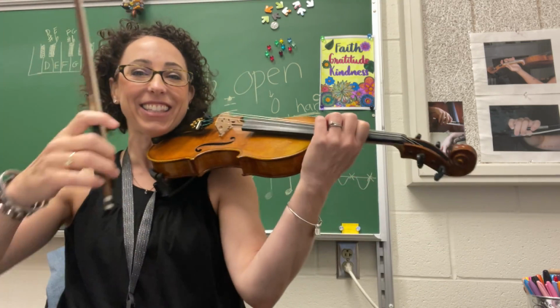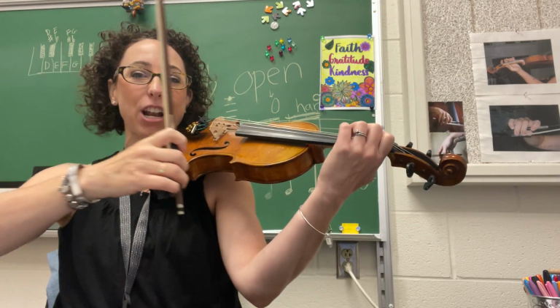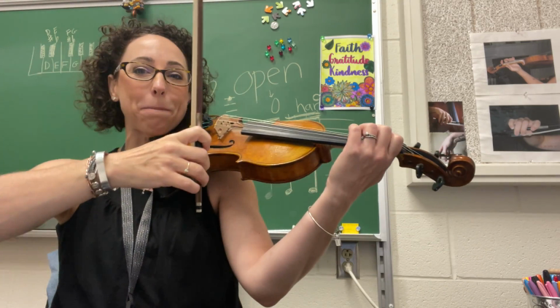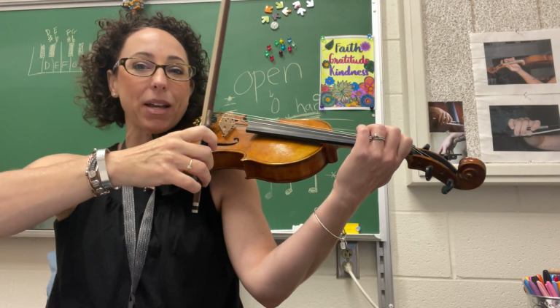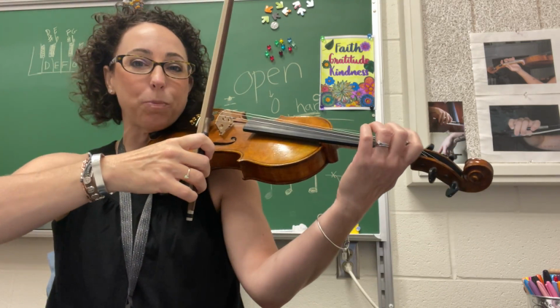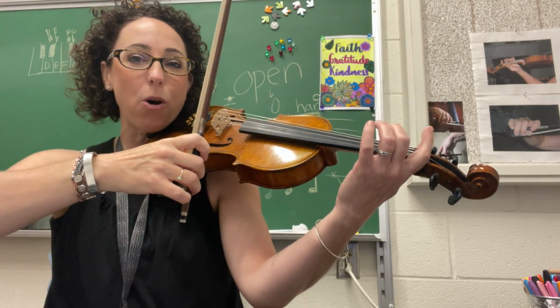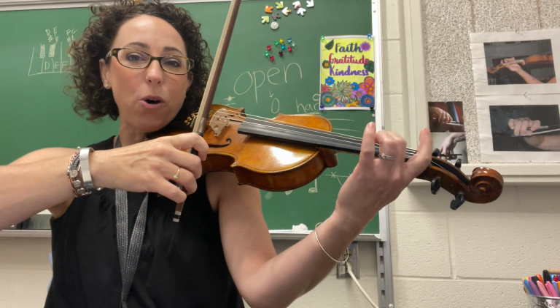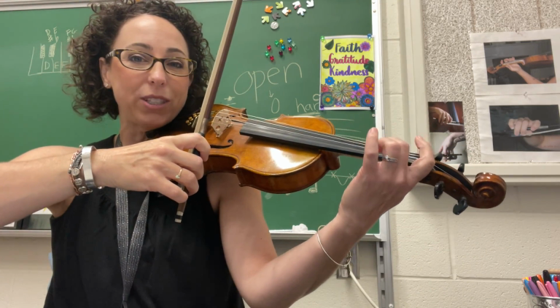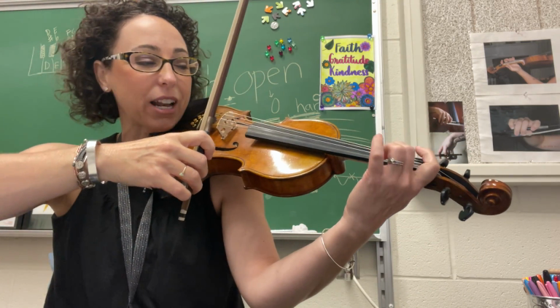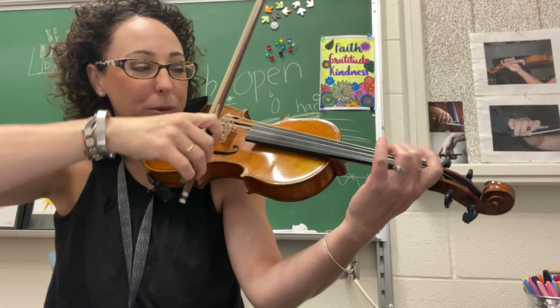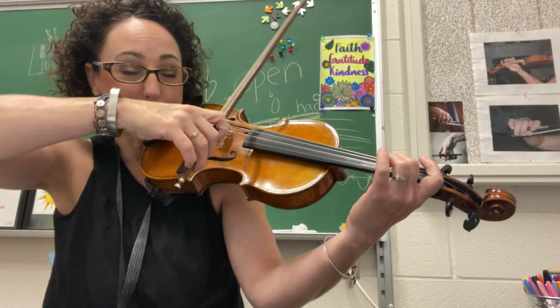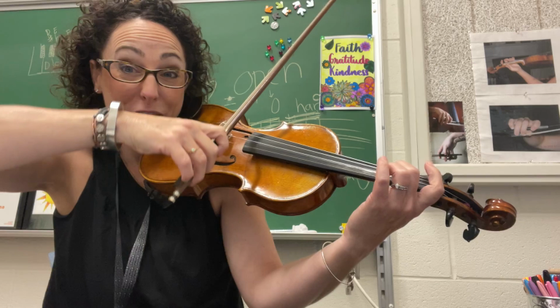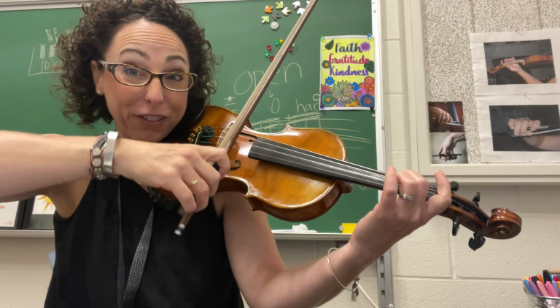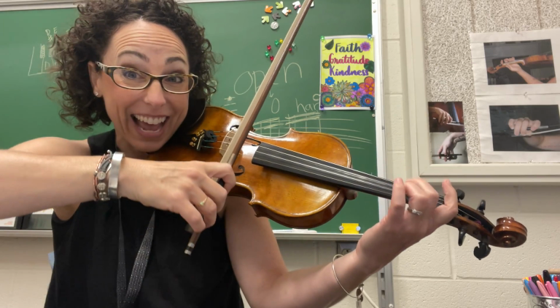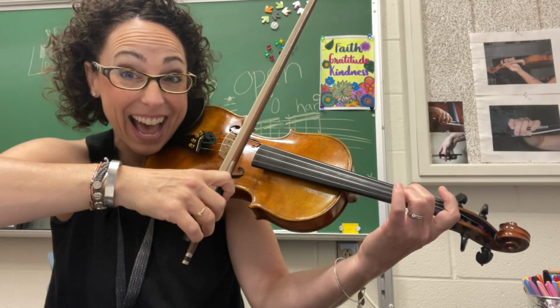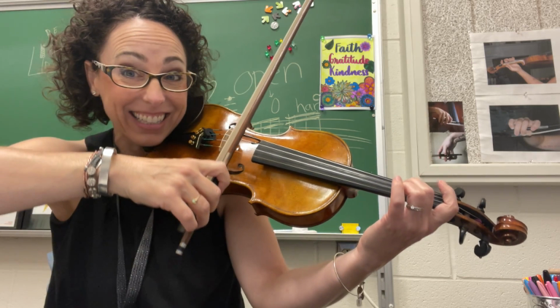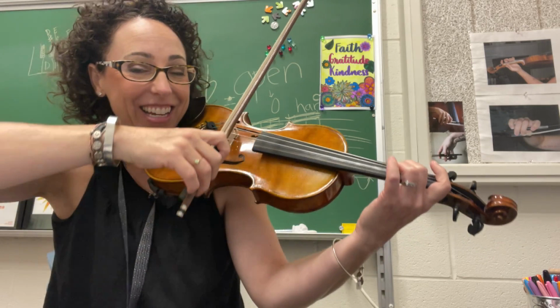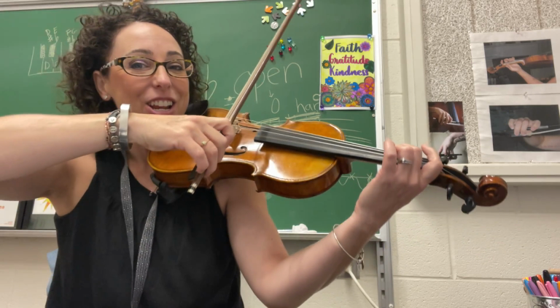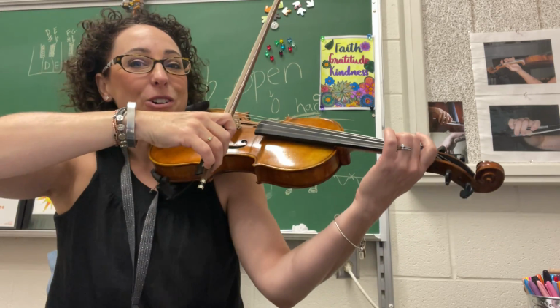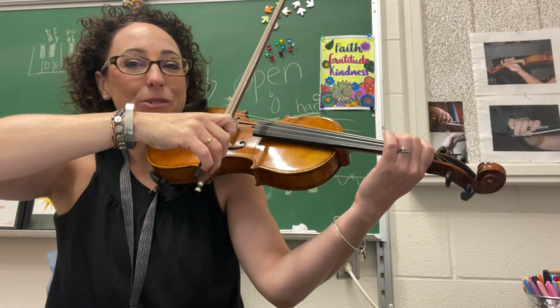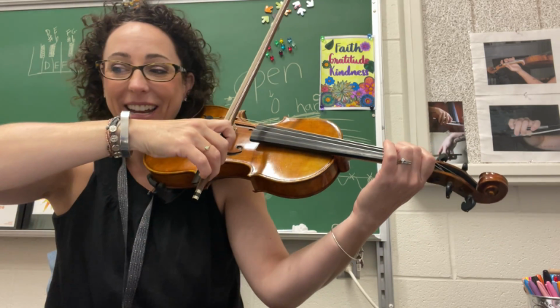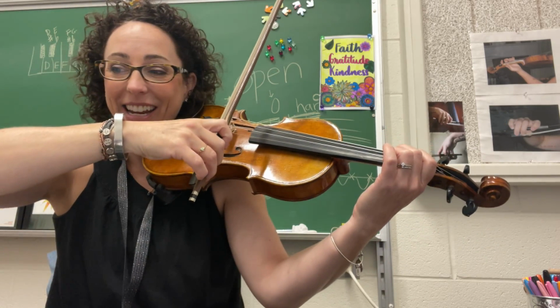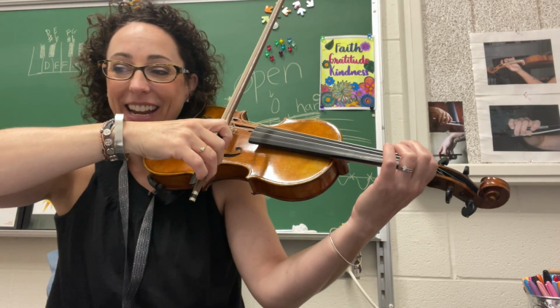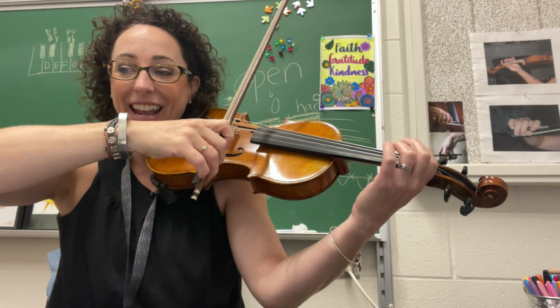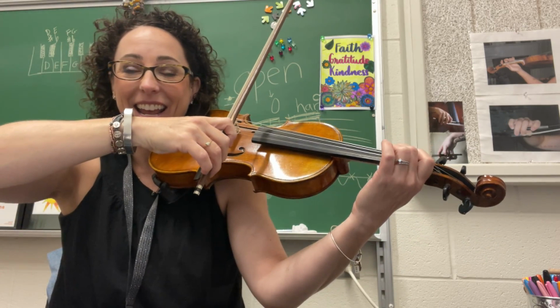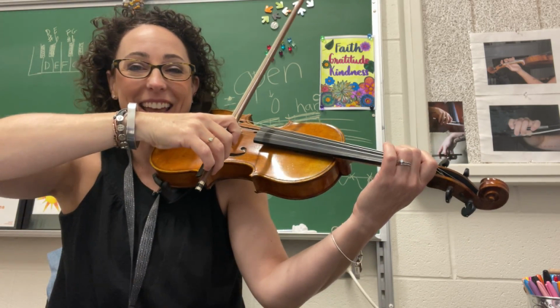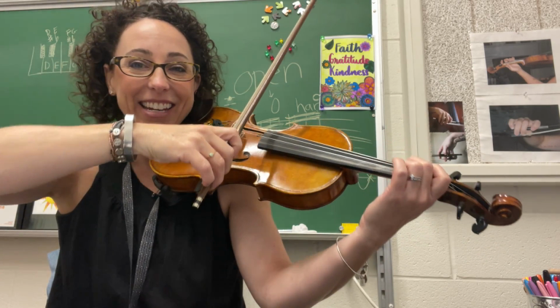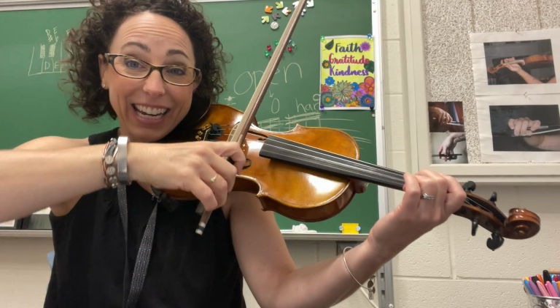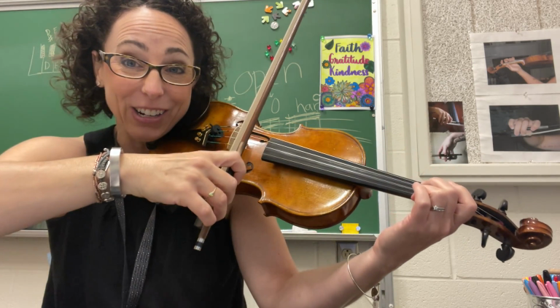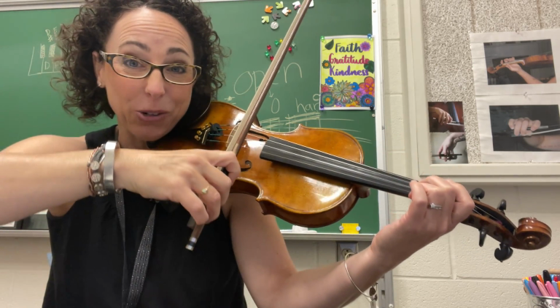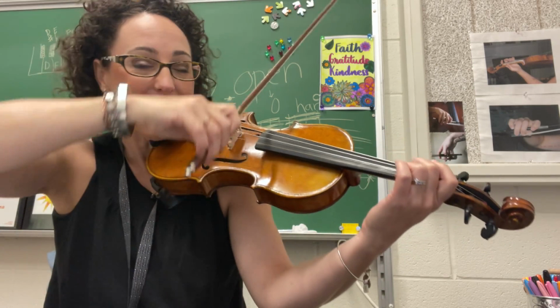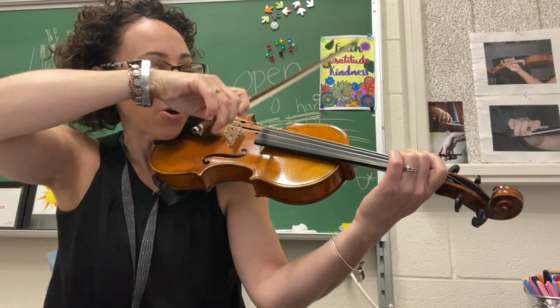Let's set it up. Best bow hold. Set up your B-flat. Ready, and here we go.